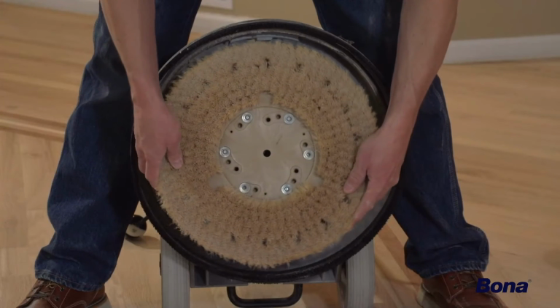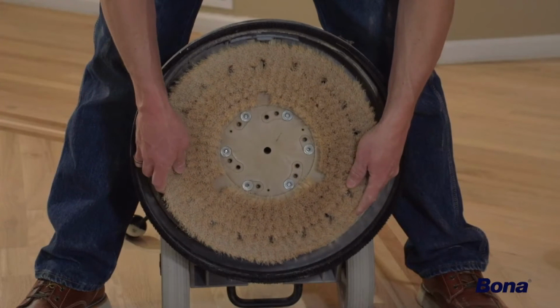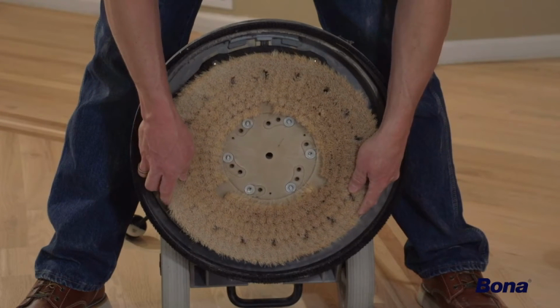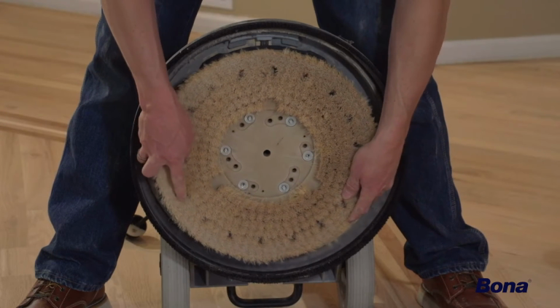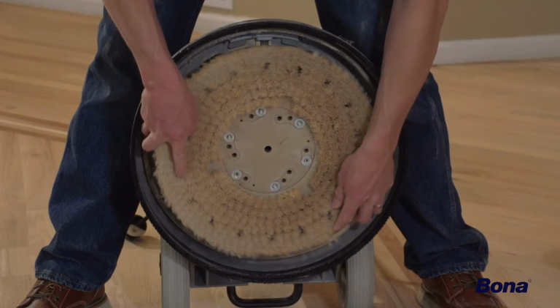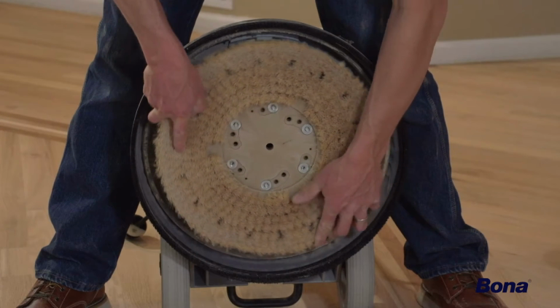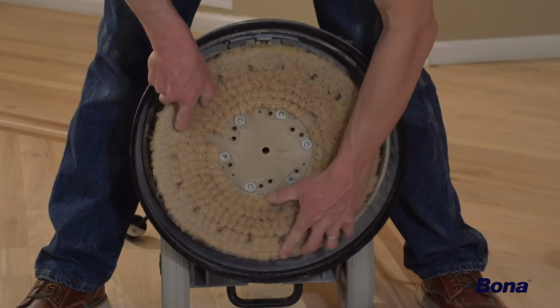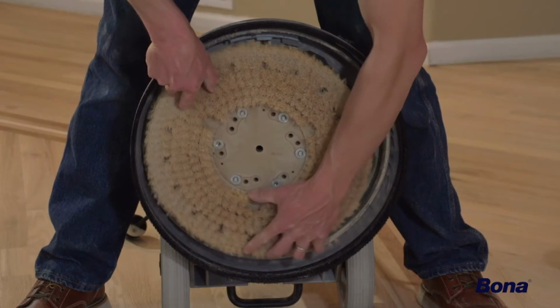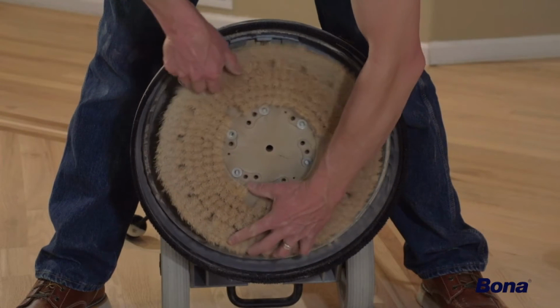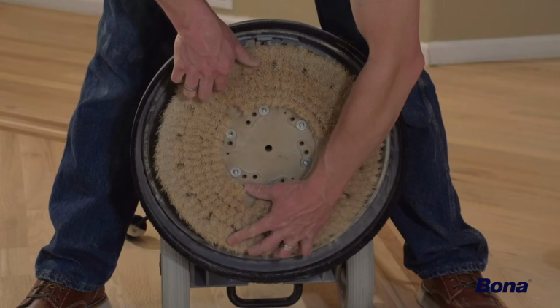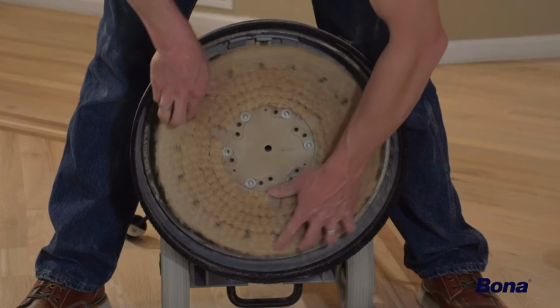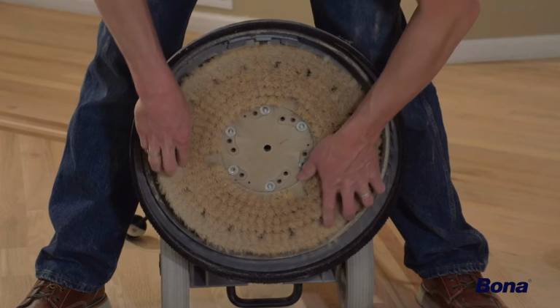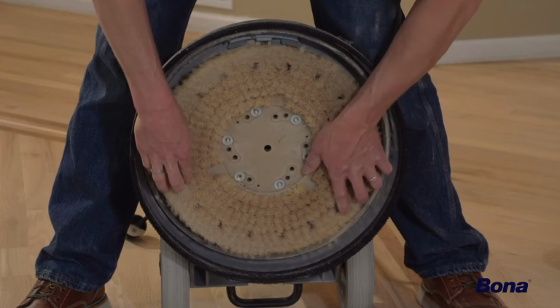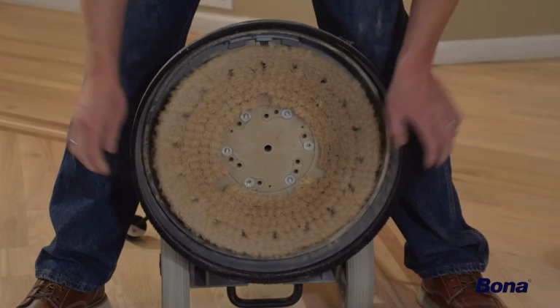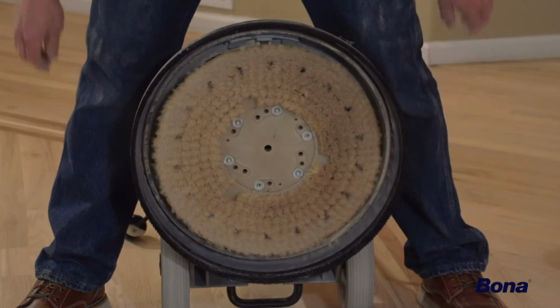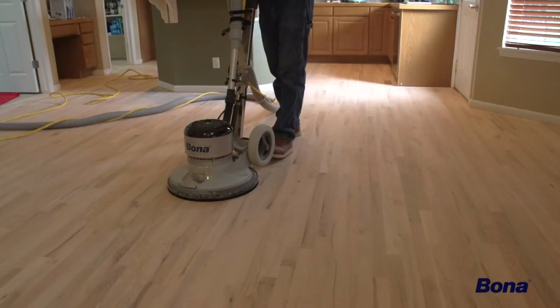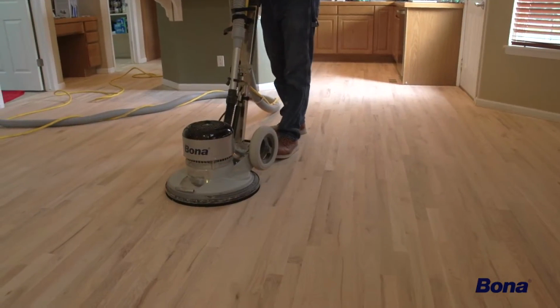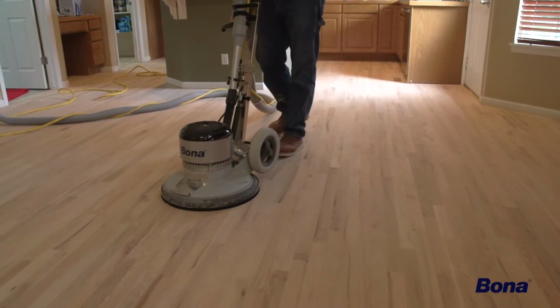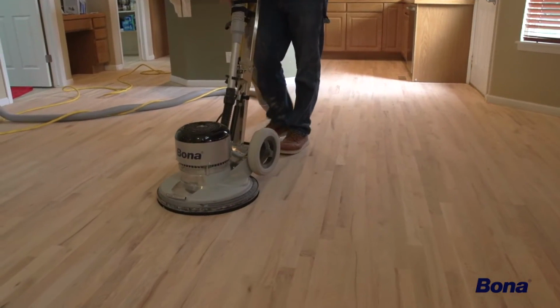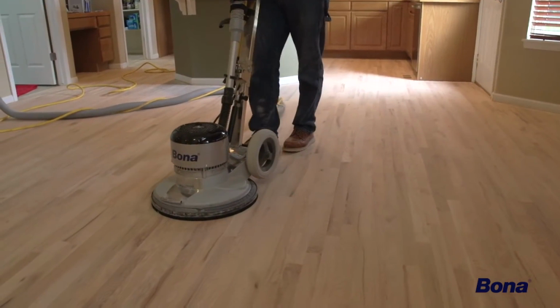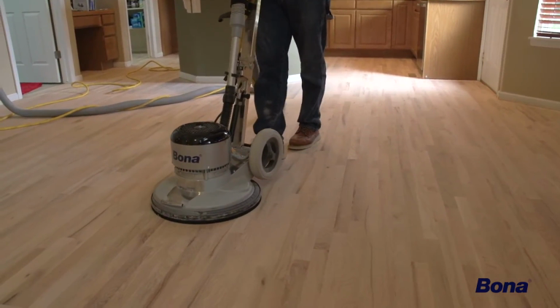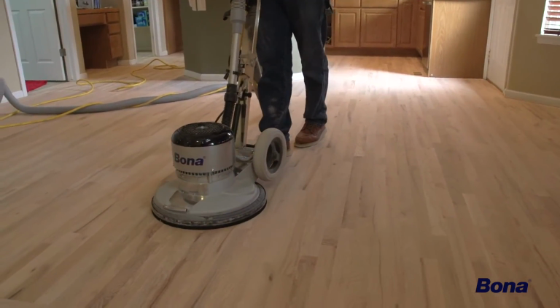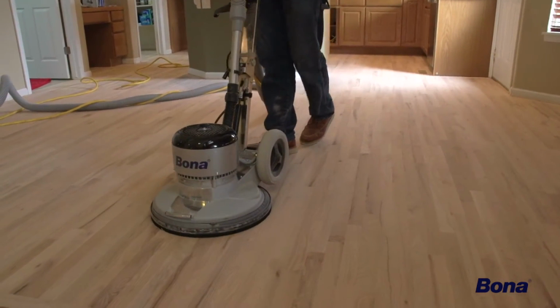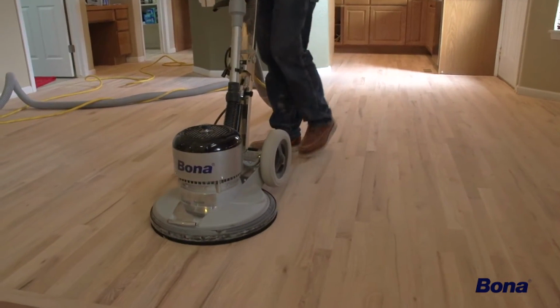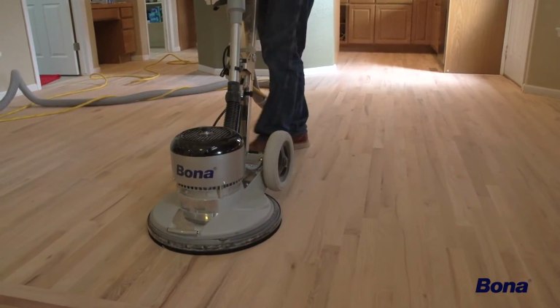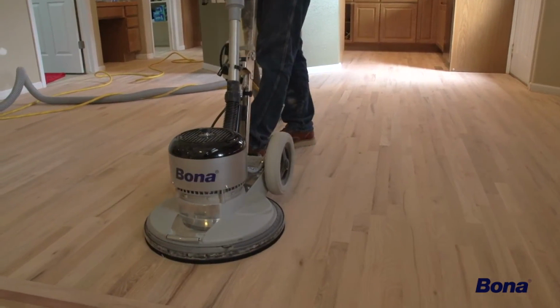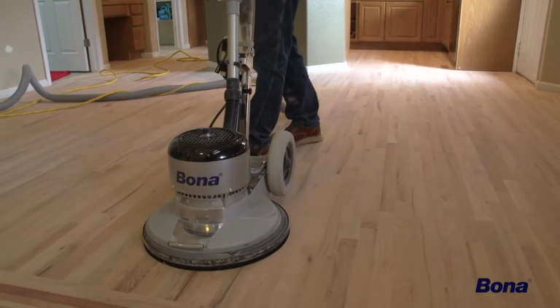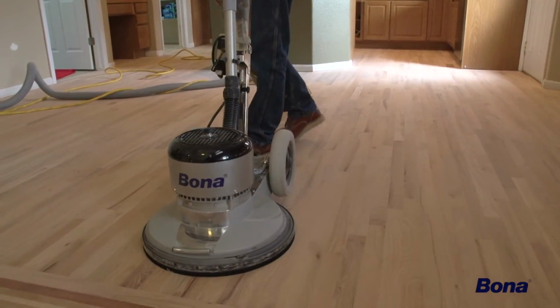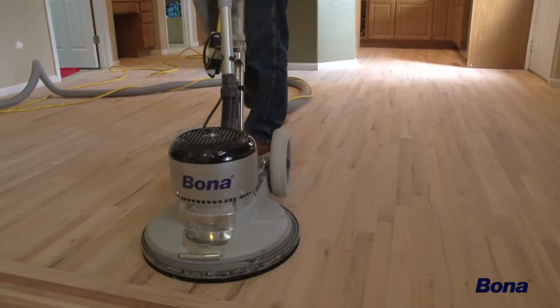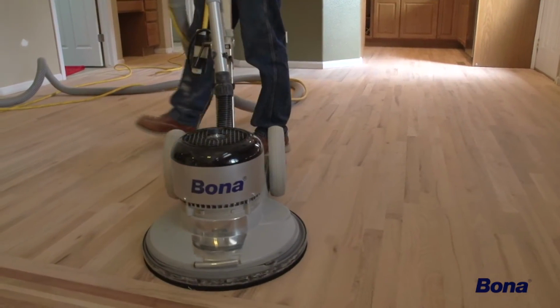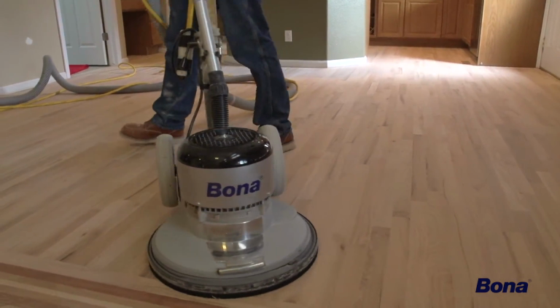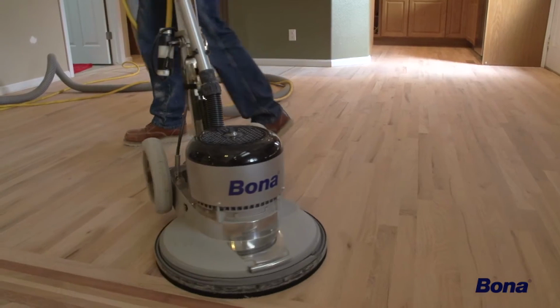A Bona Tampico brush can easily be attached to the Power Drive for simple and thorough cleaning of the floor before stain and sealer application.